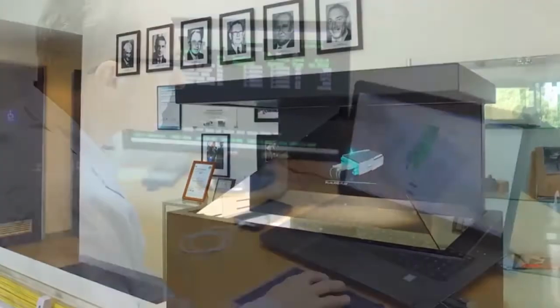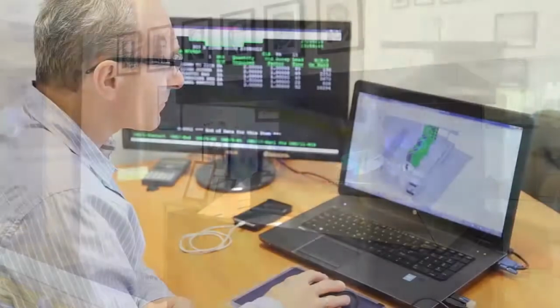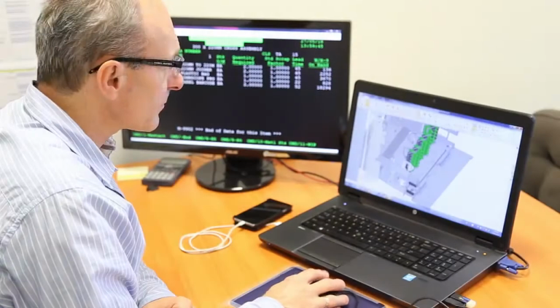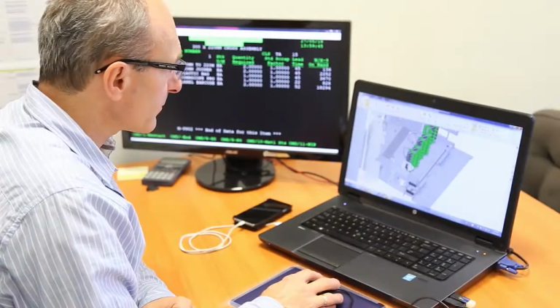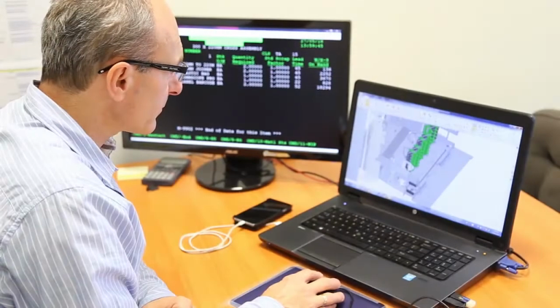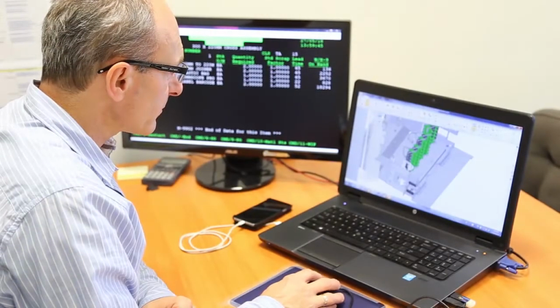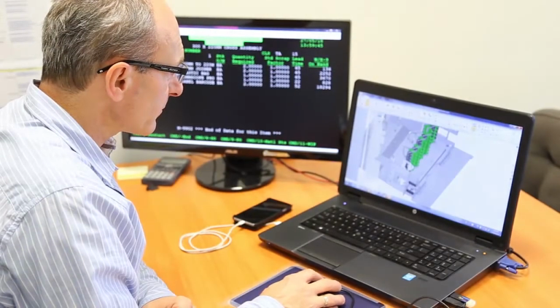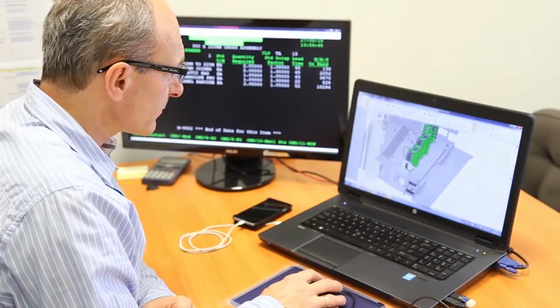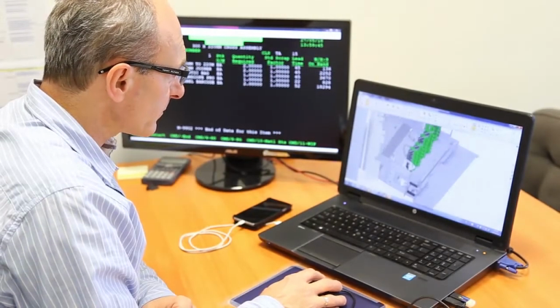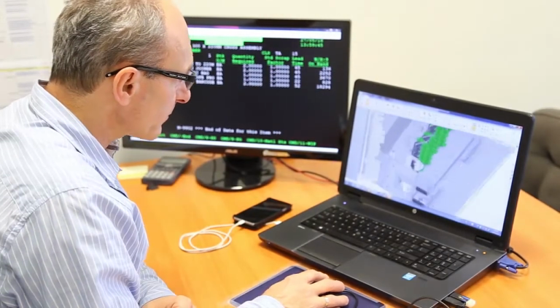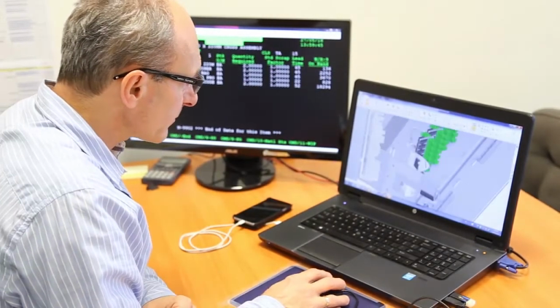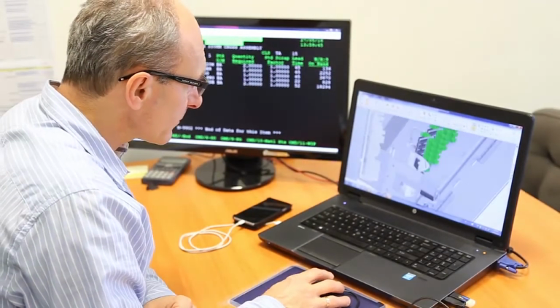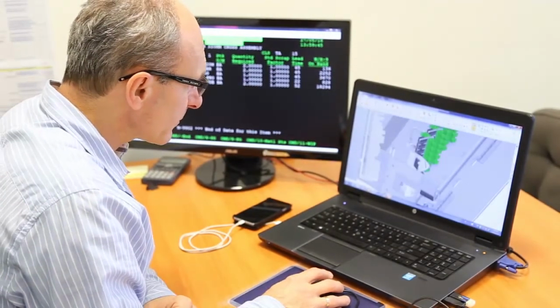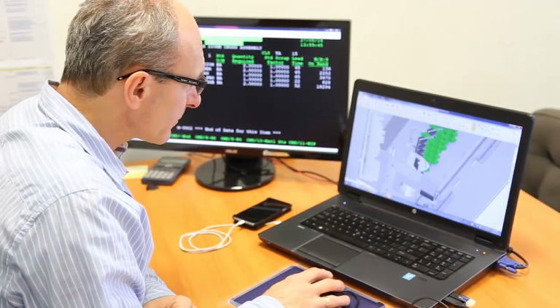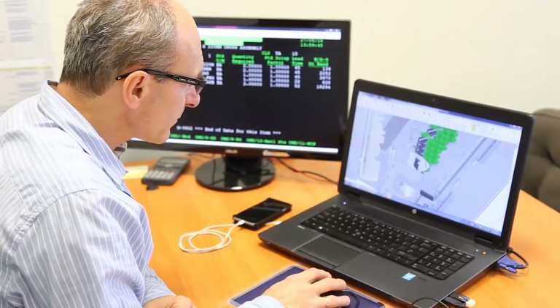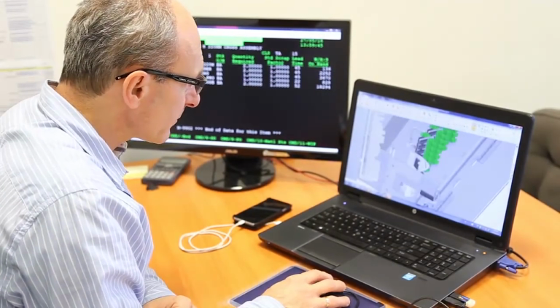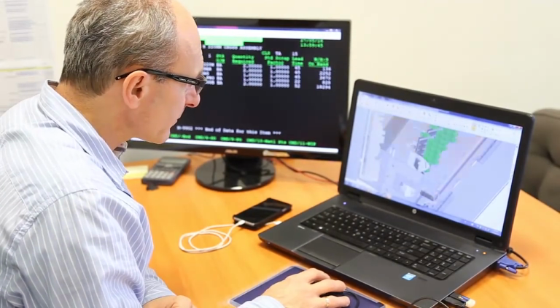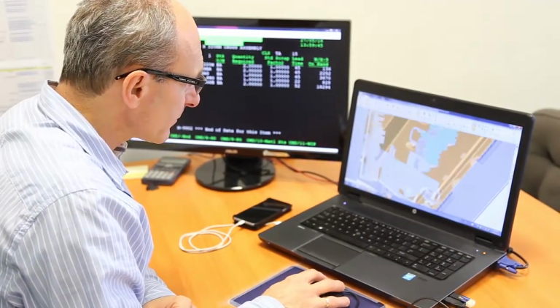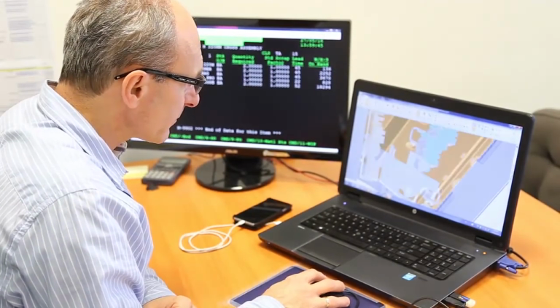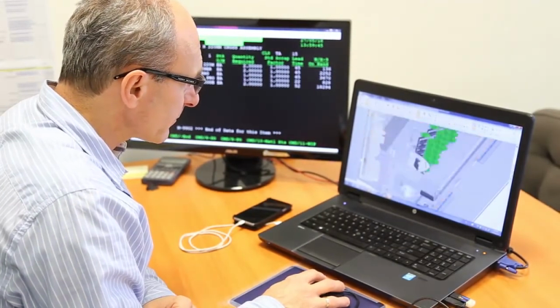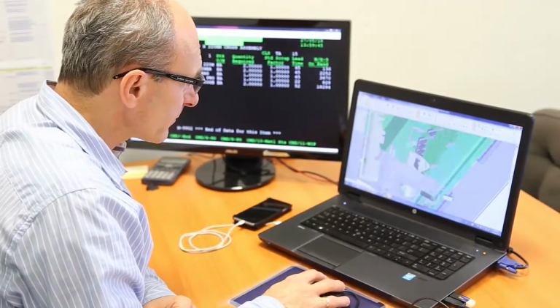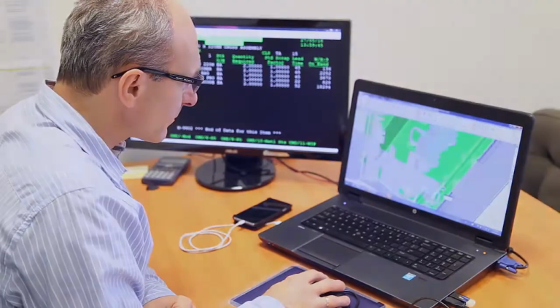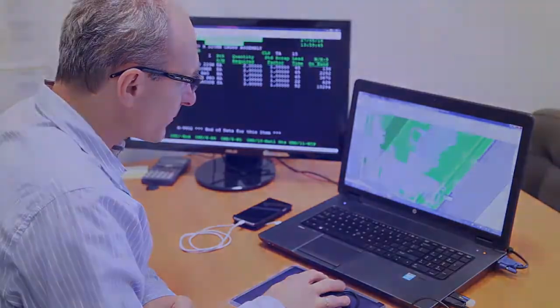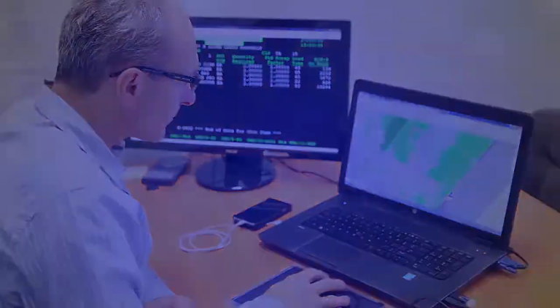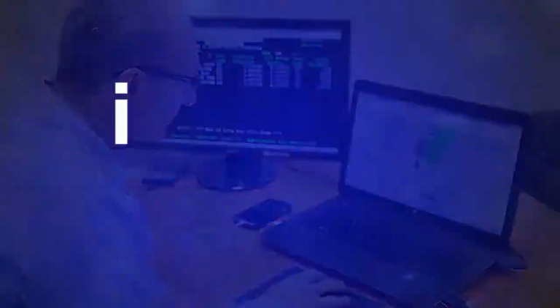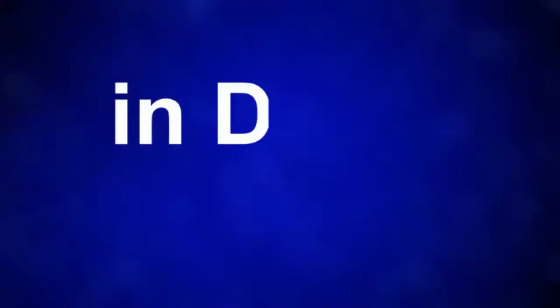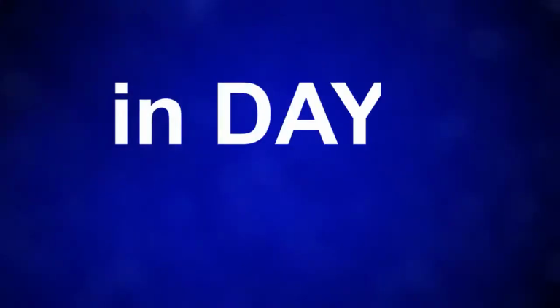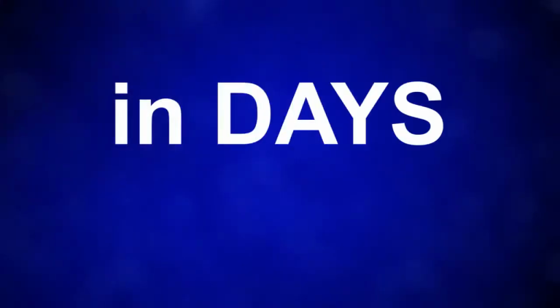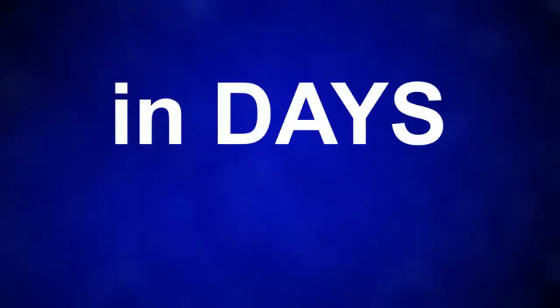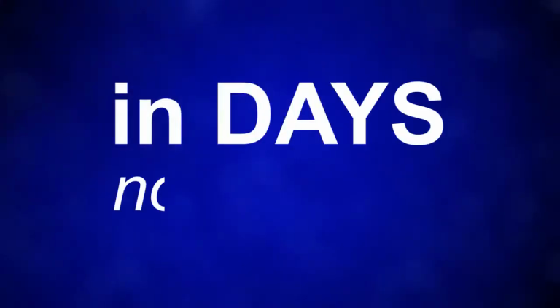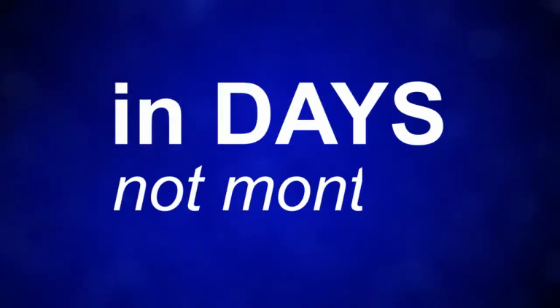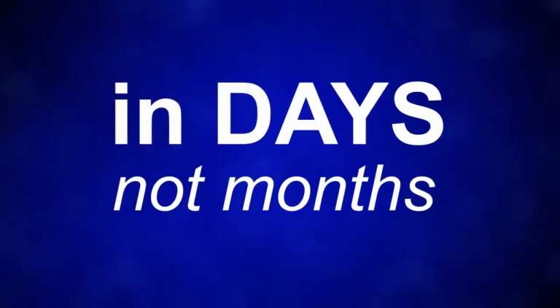We are here to help you solve your network needs and provide you with the most innovative technology solutions in a matter of days, not months.